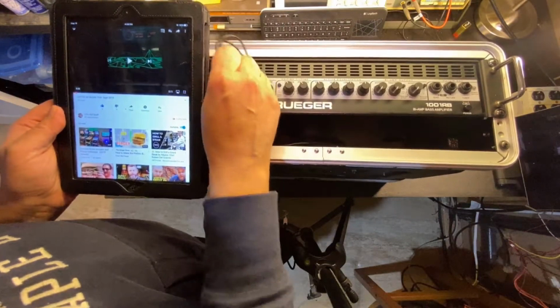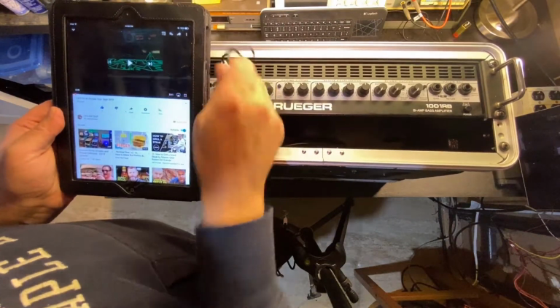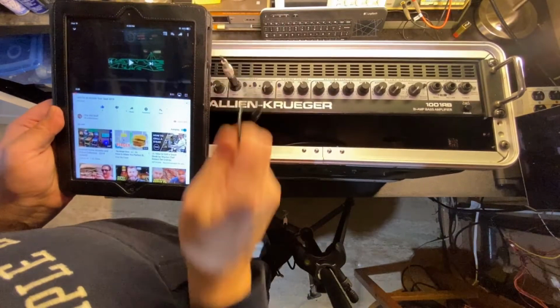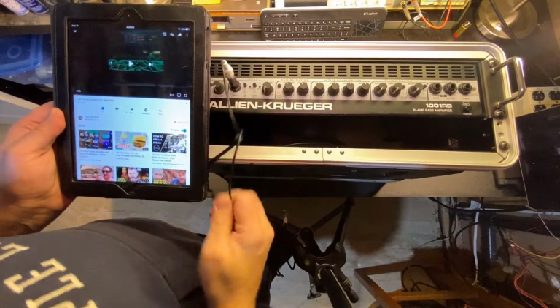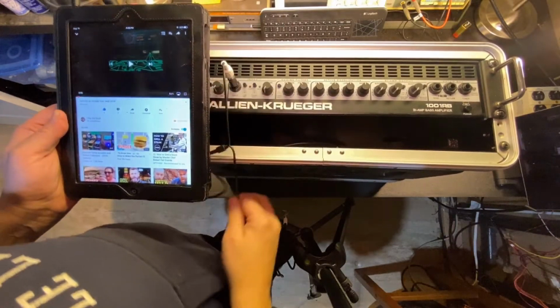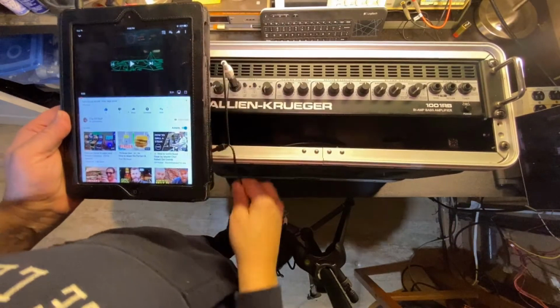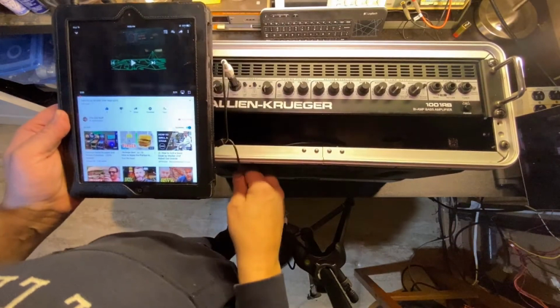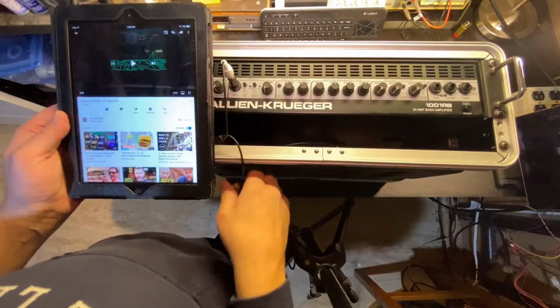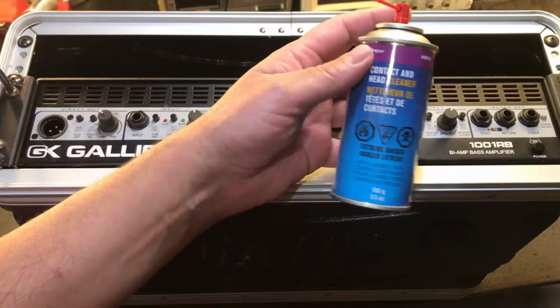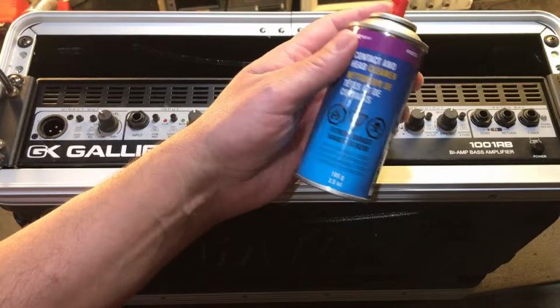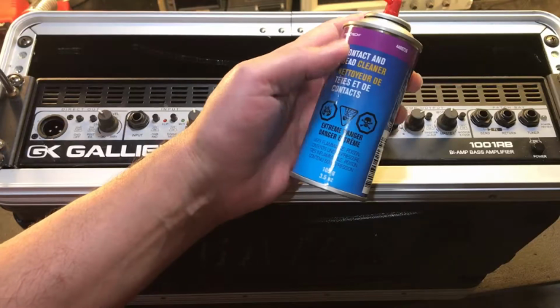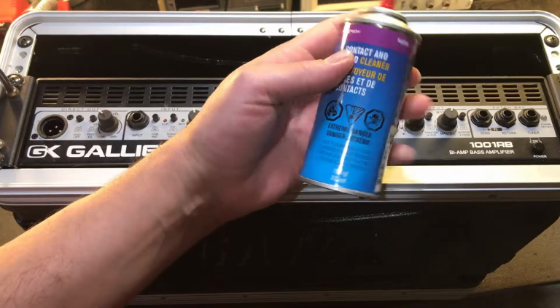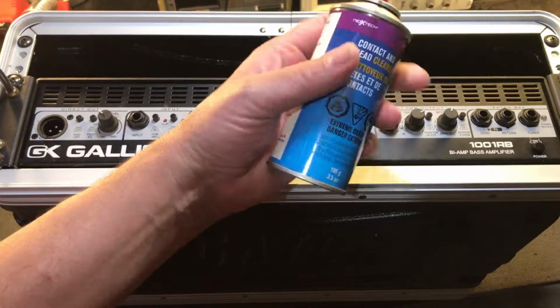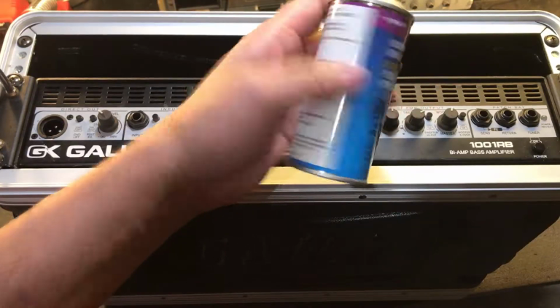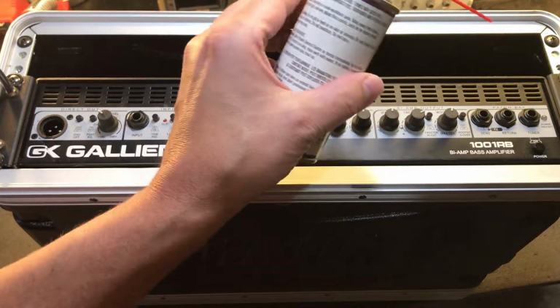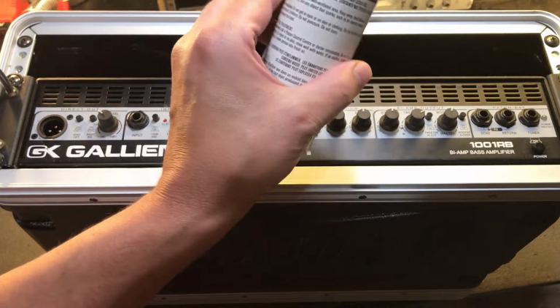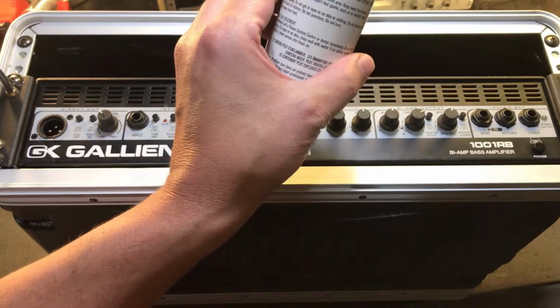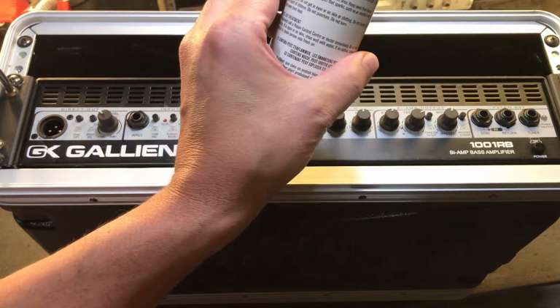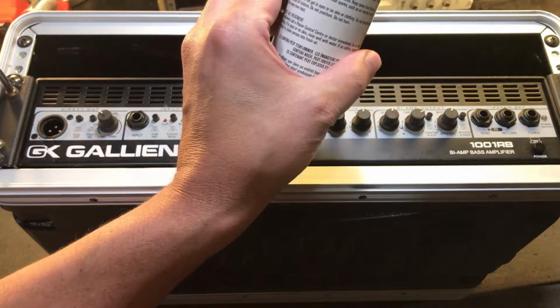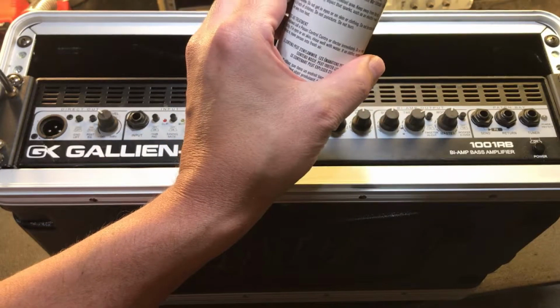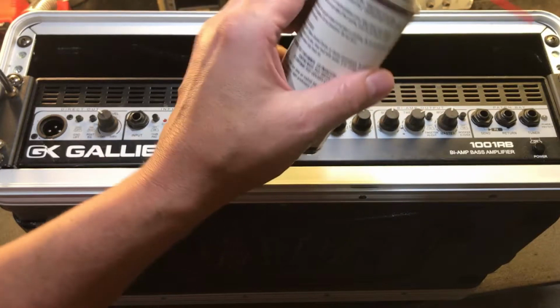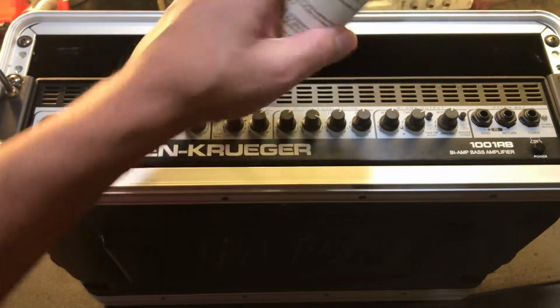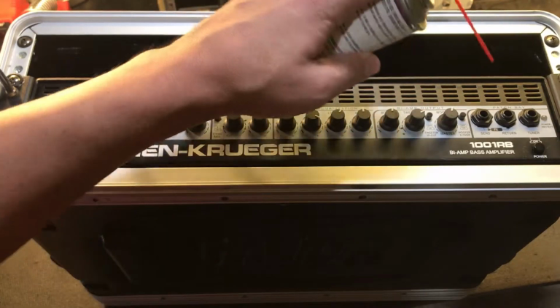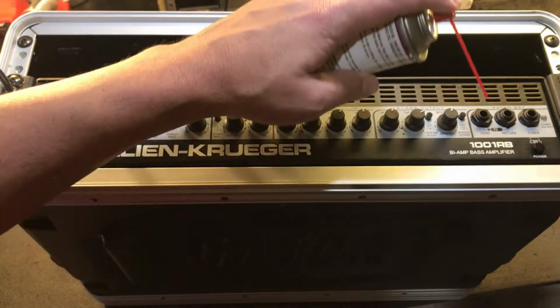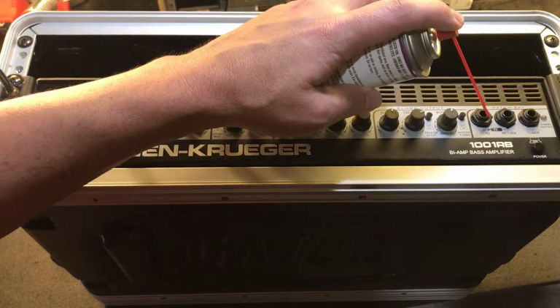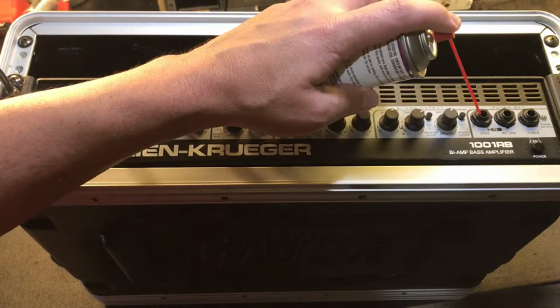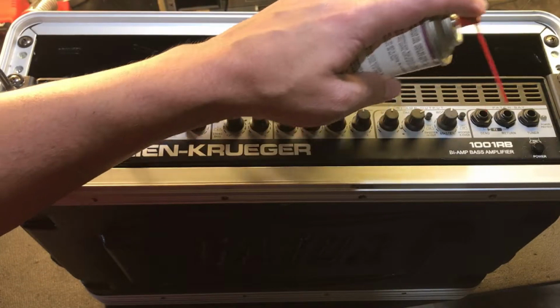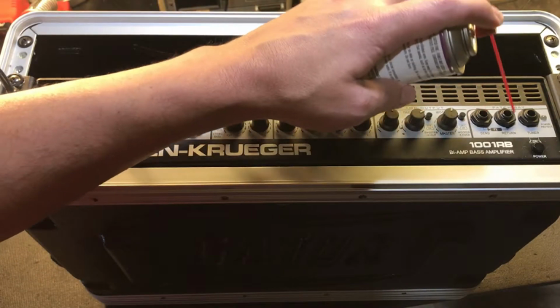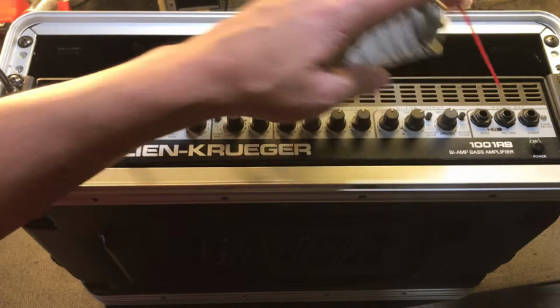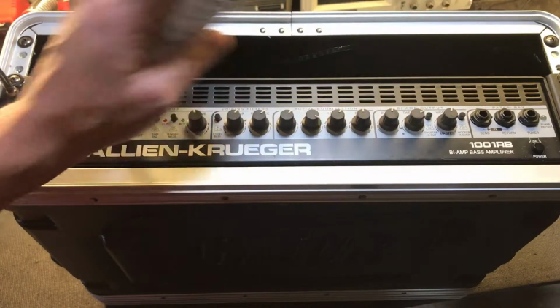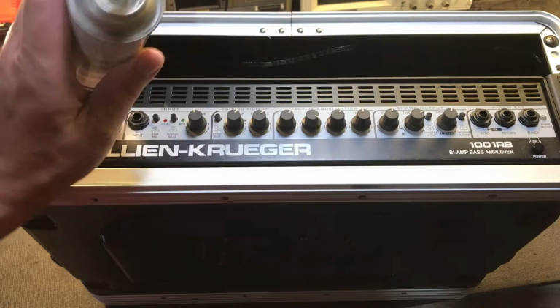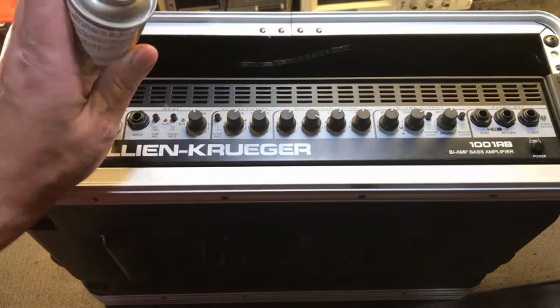I started by cleaning the input and patching jacks with contact cleaner. Let's examine this schematic to see how these patching jacks work.